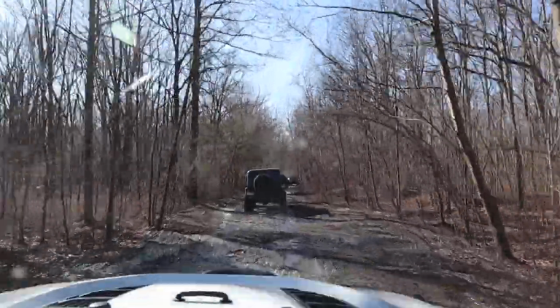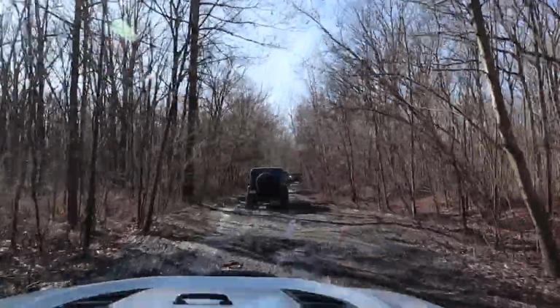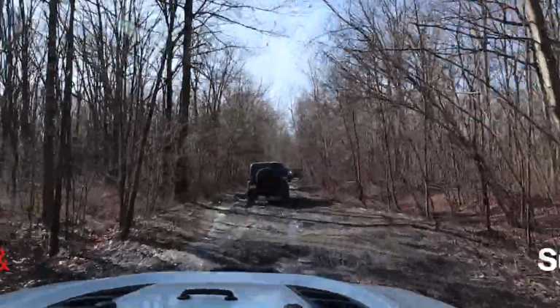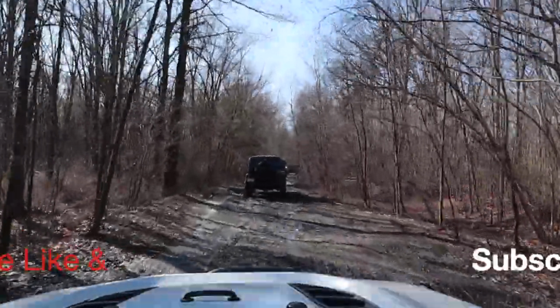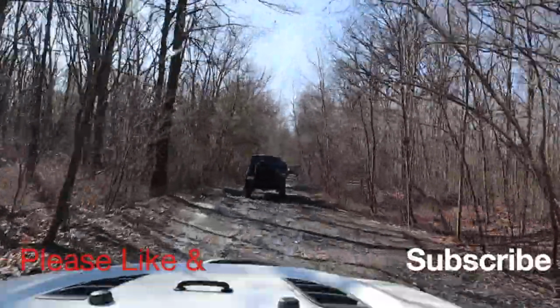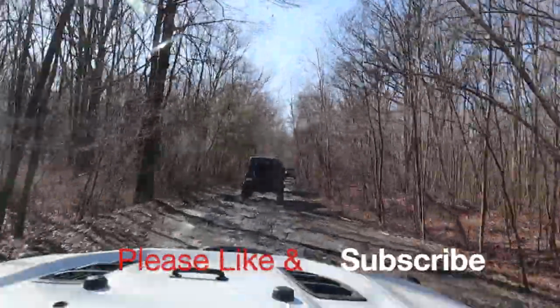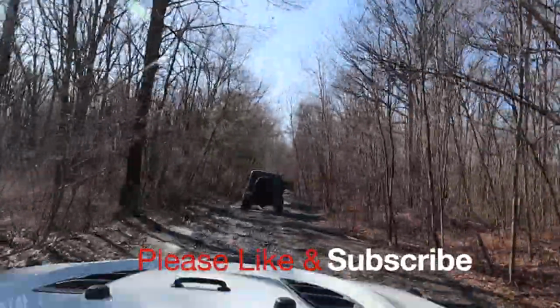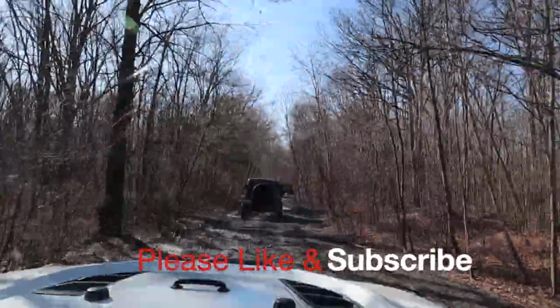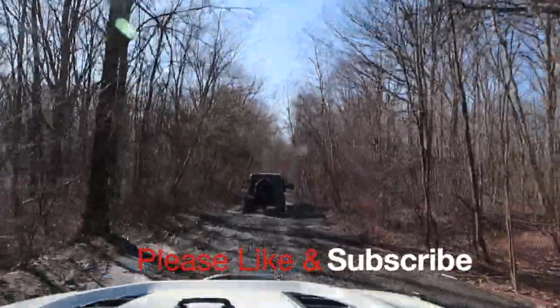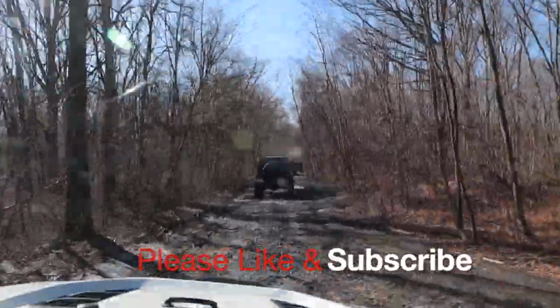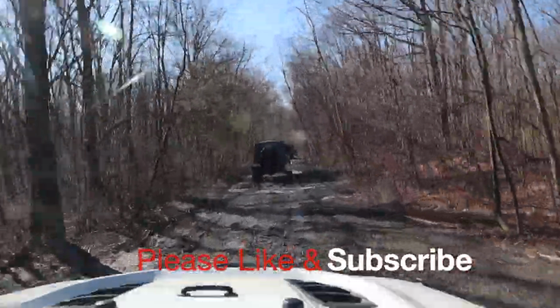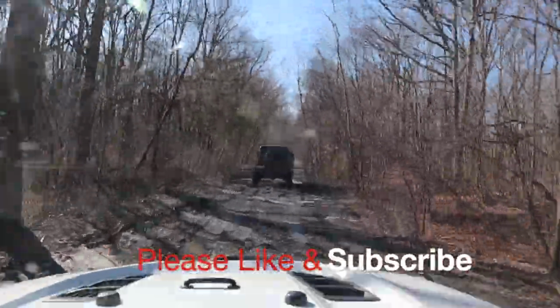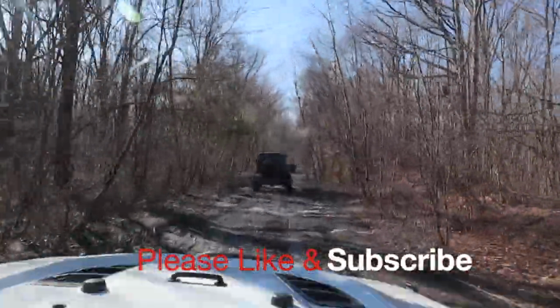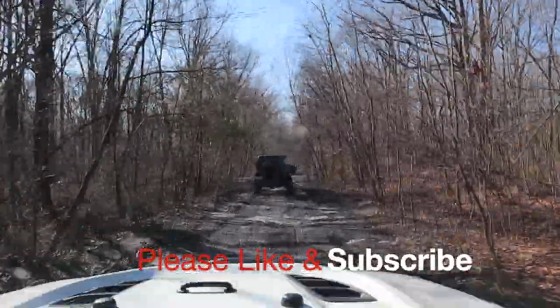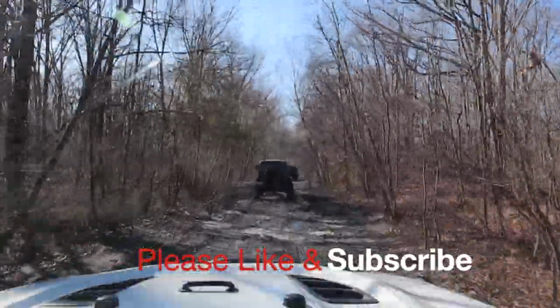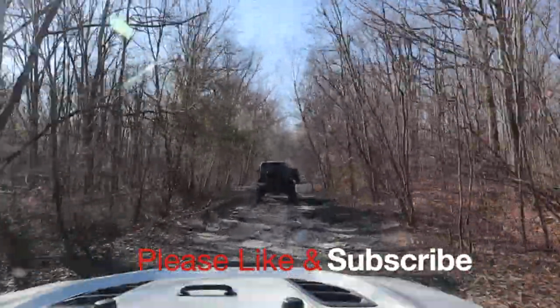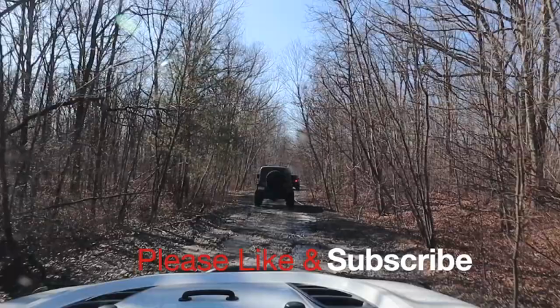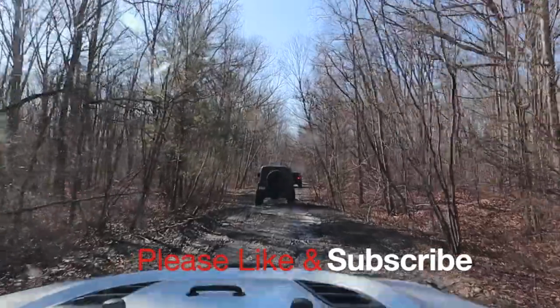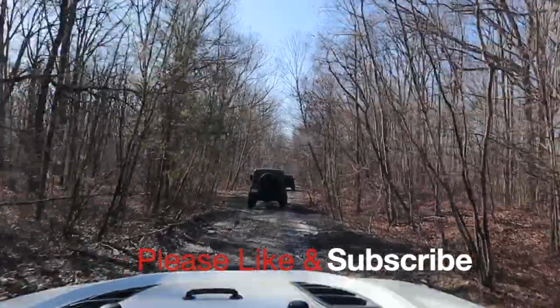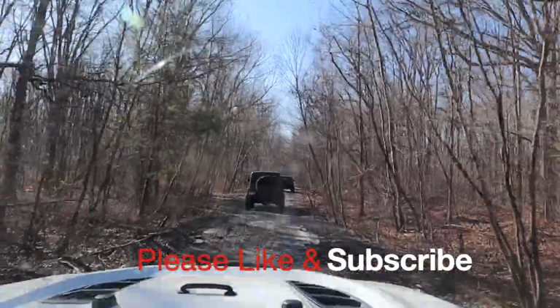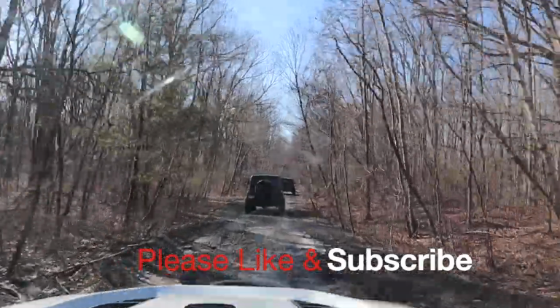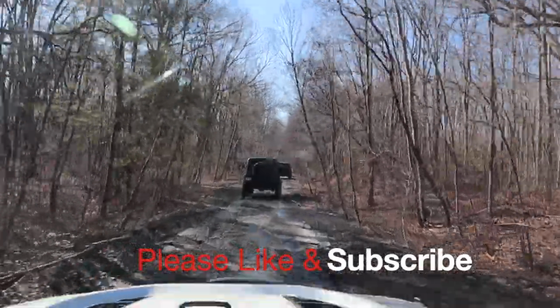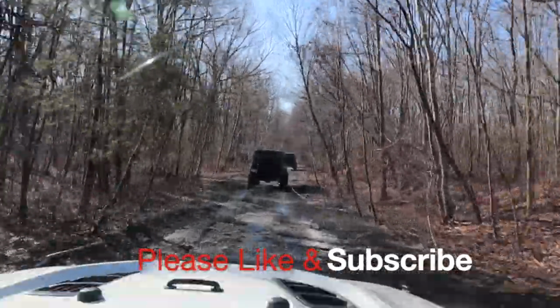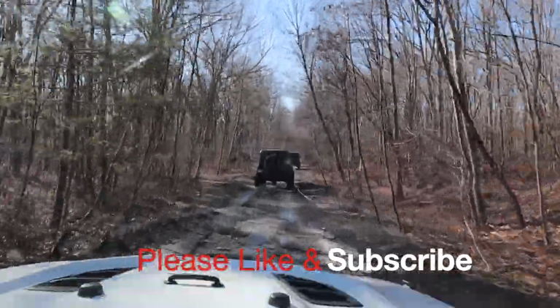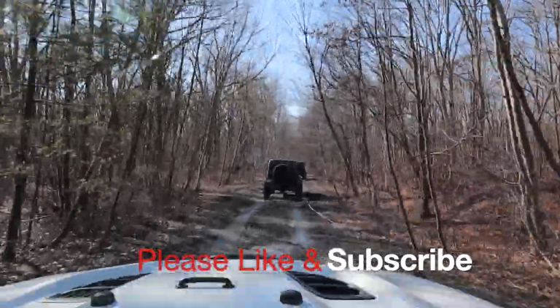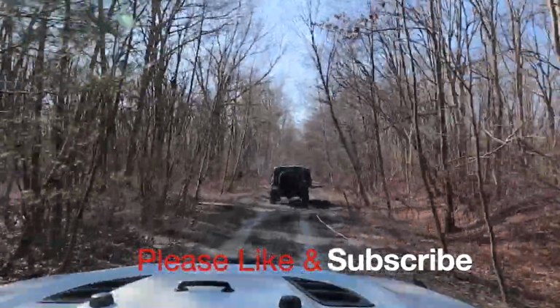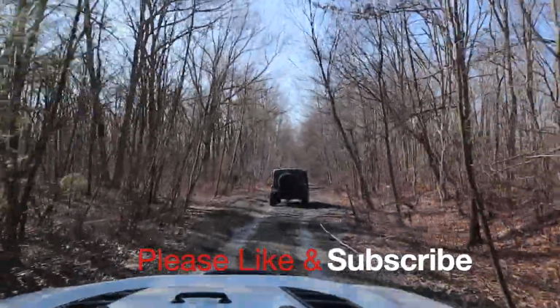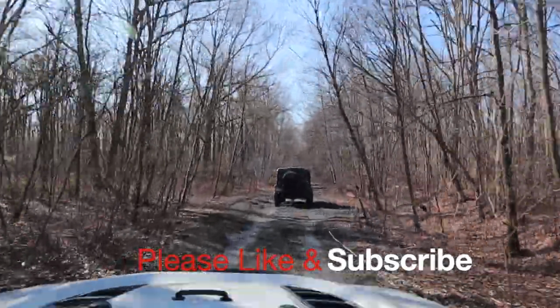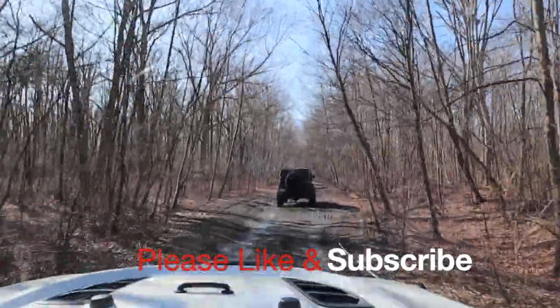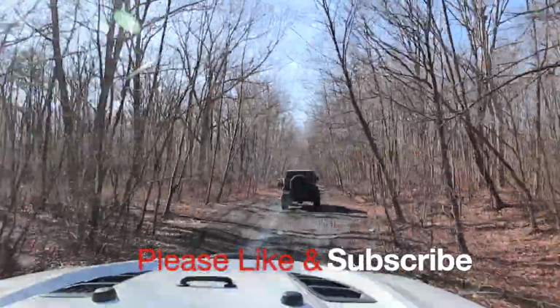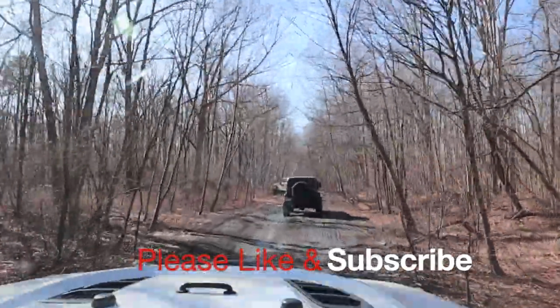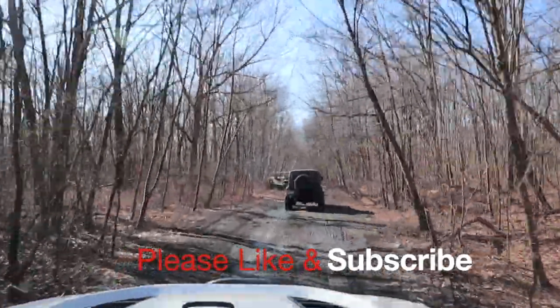Hopefully that helps out. Please like and subscribe and we will see you on the trail.